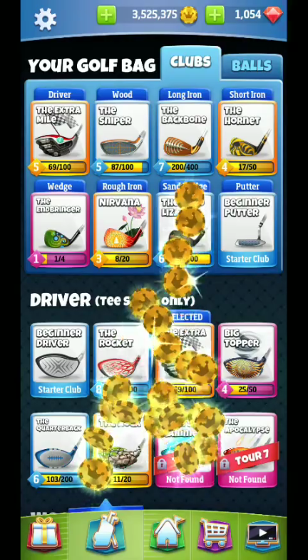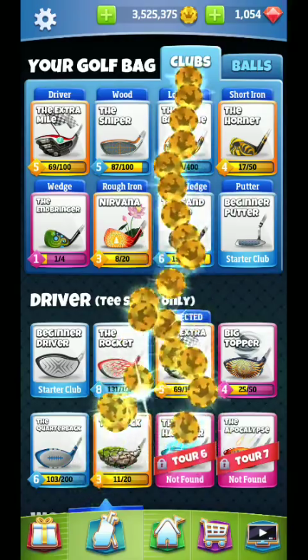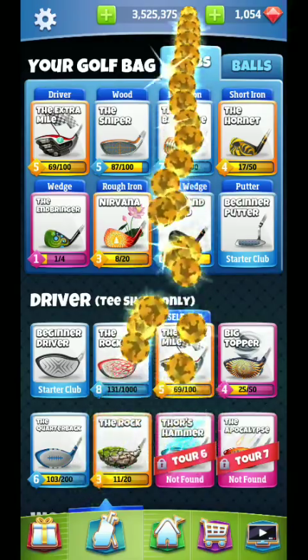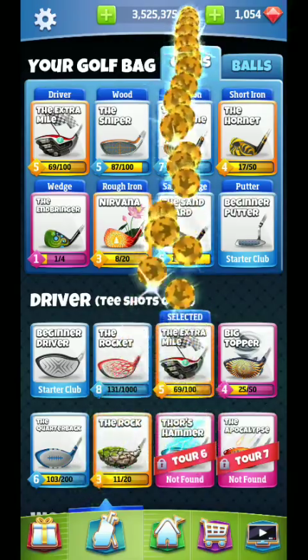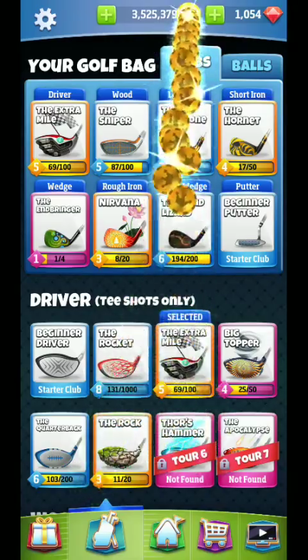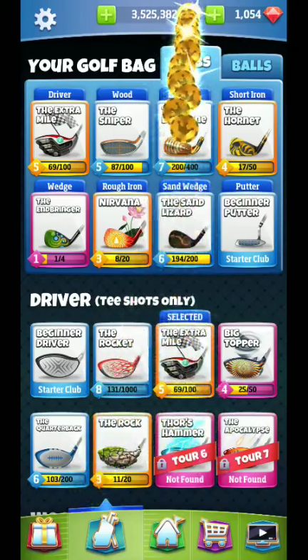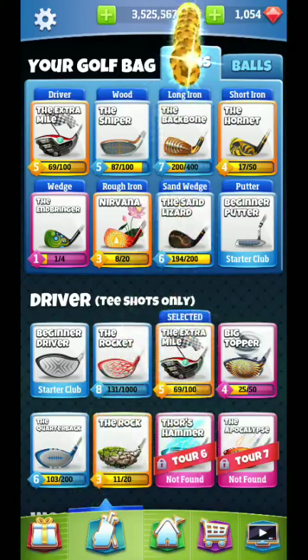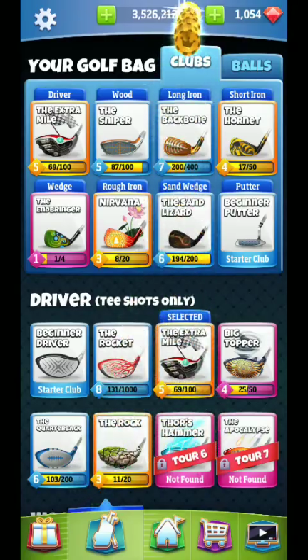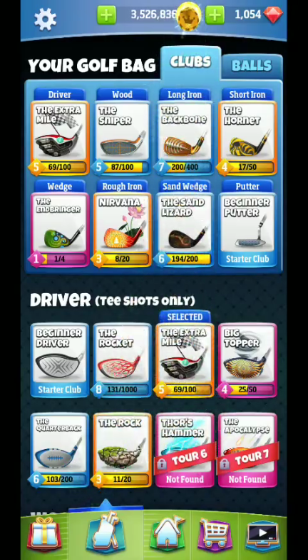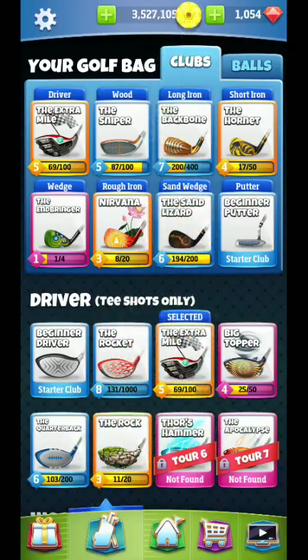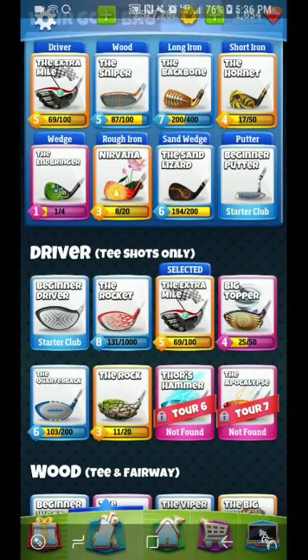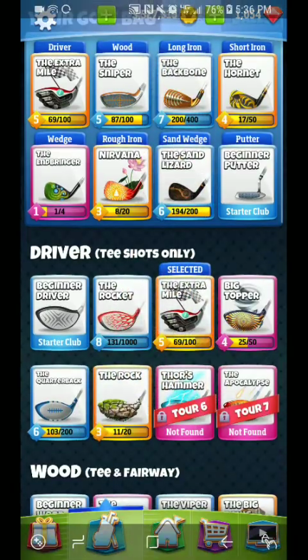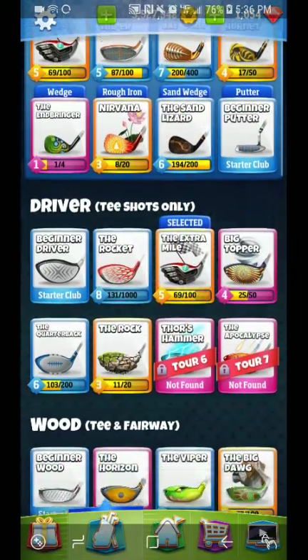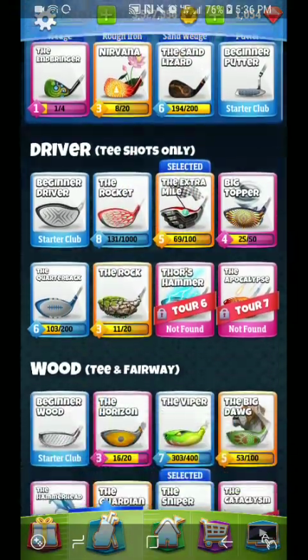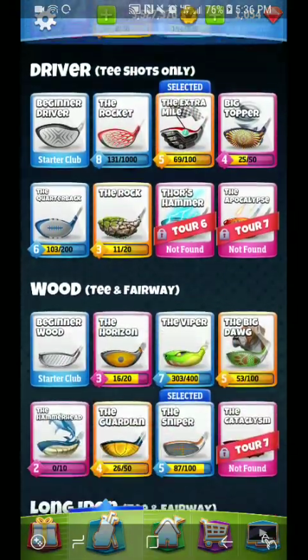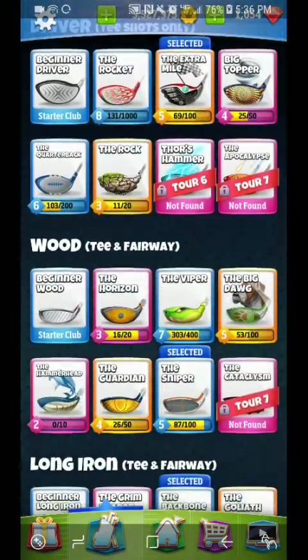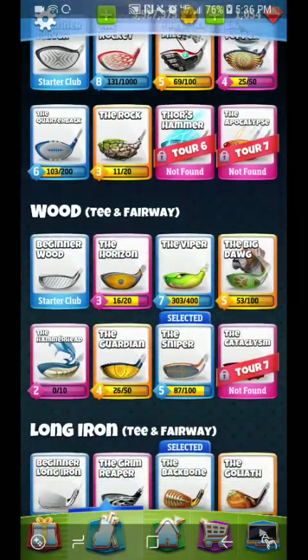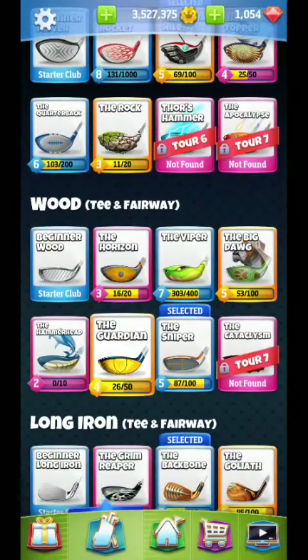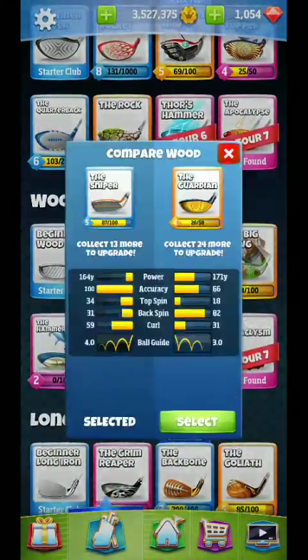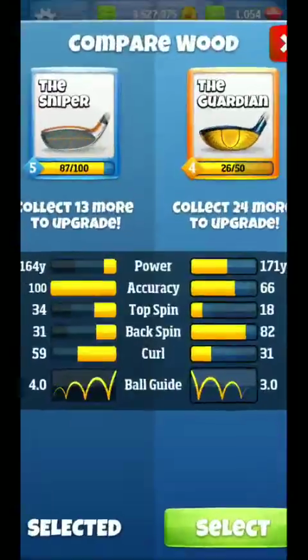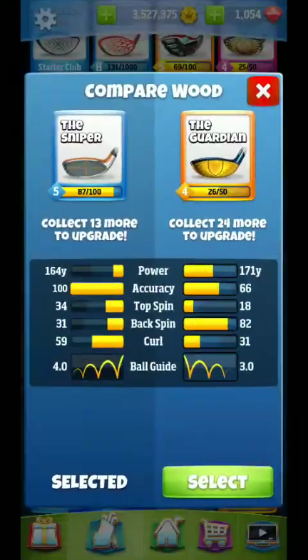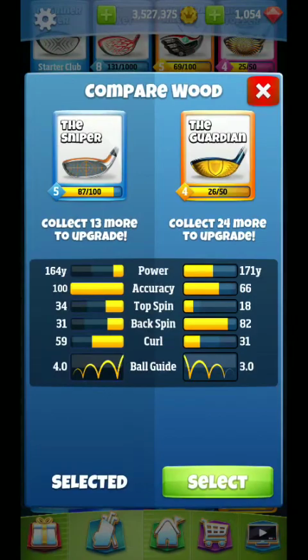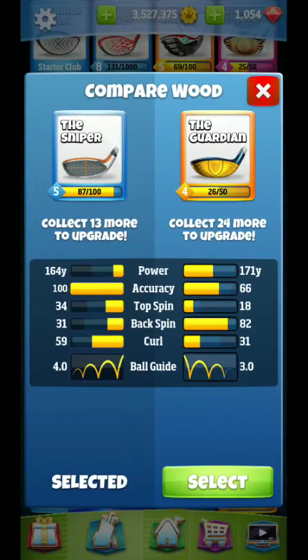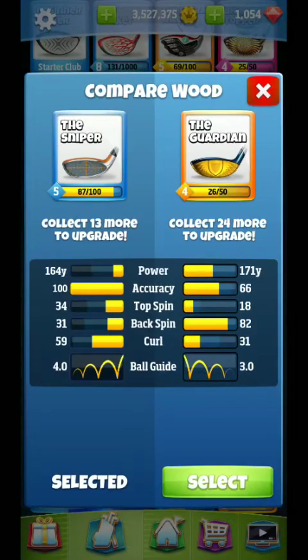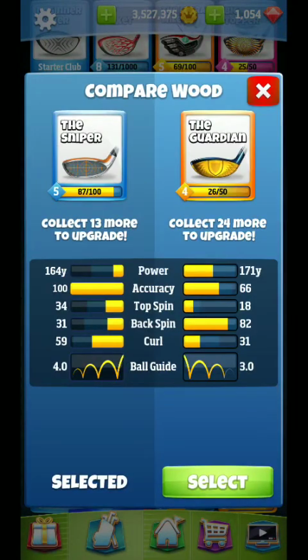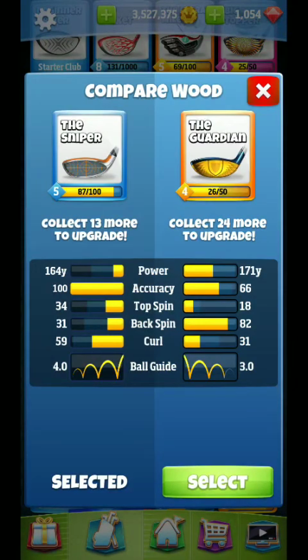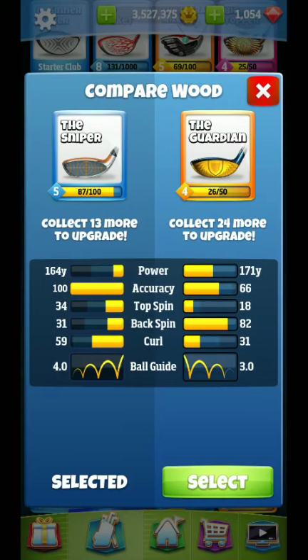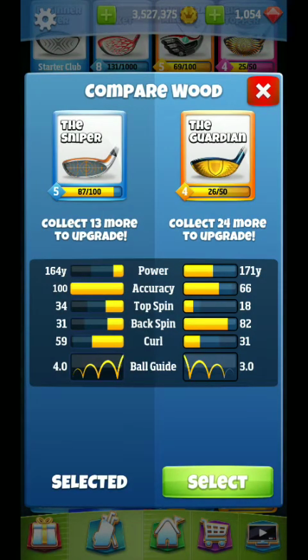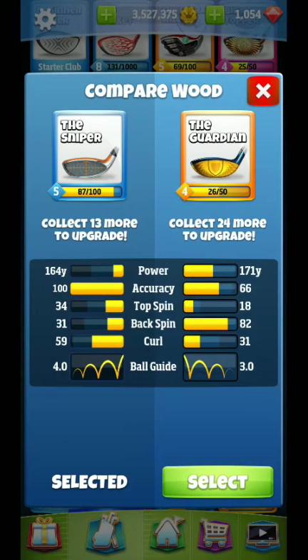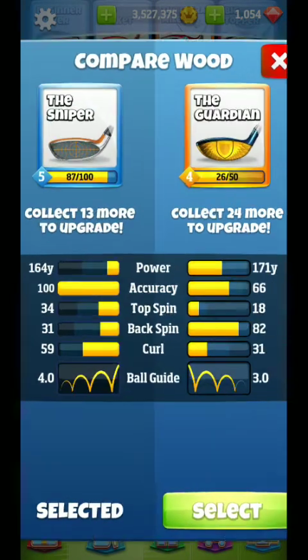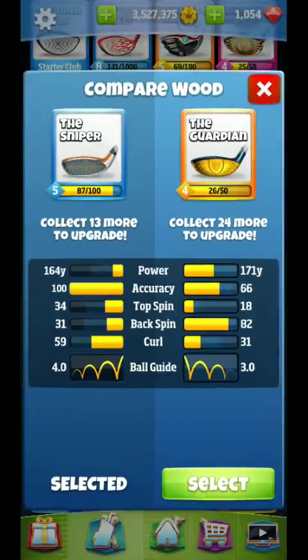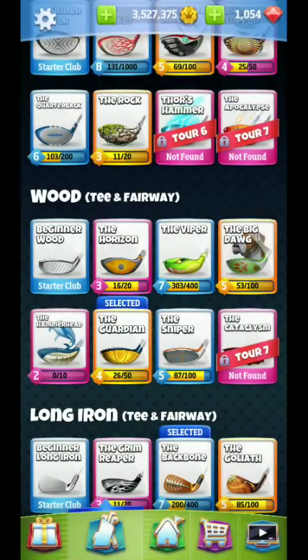All right, hey guys, we're back. Hole number three here. What I recommend for you guys on this hole is maybe the Guardian.